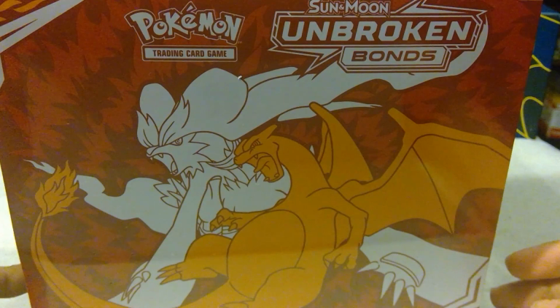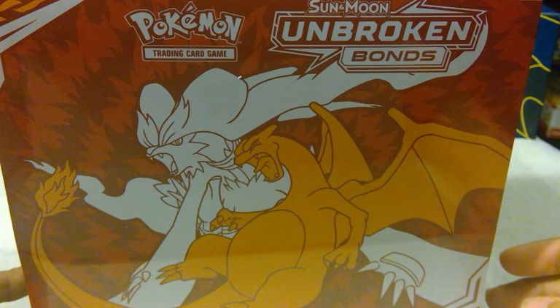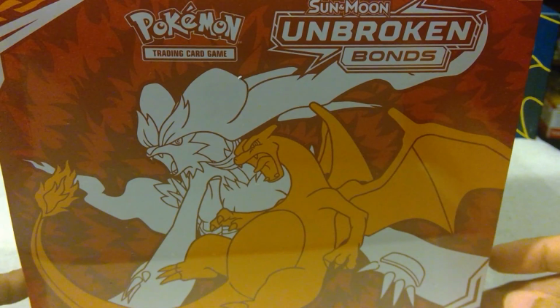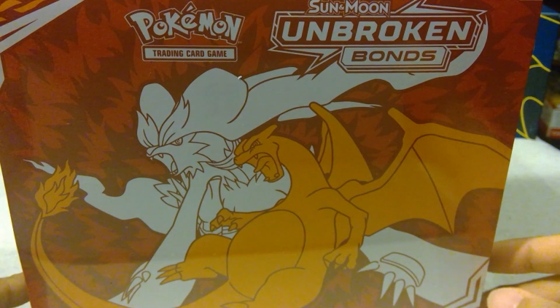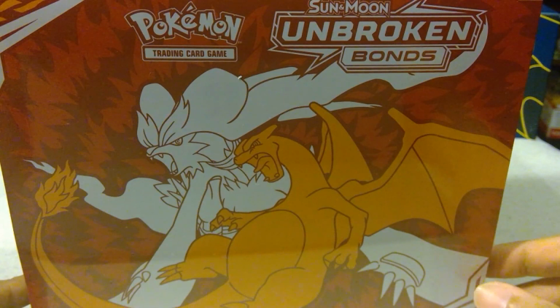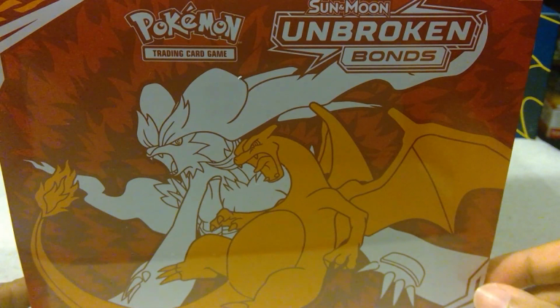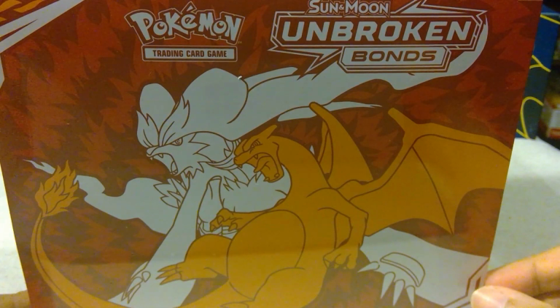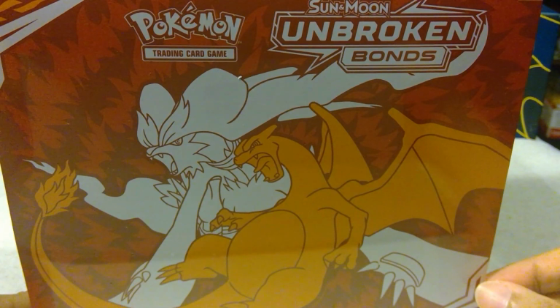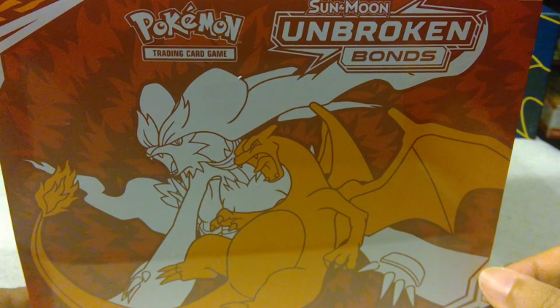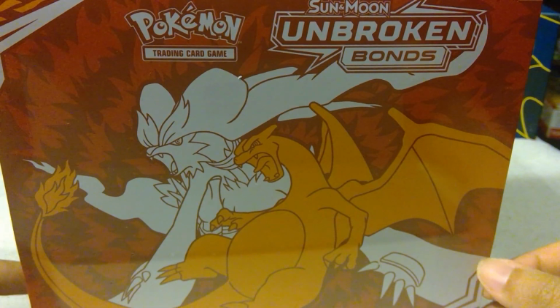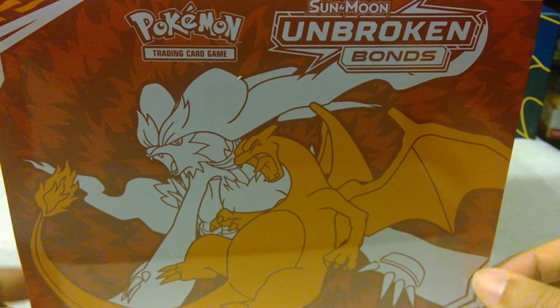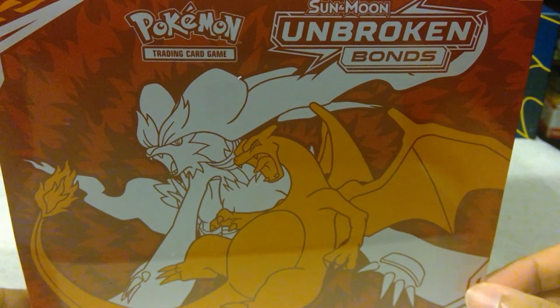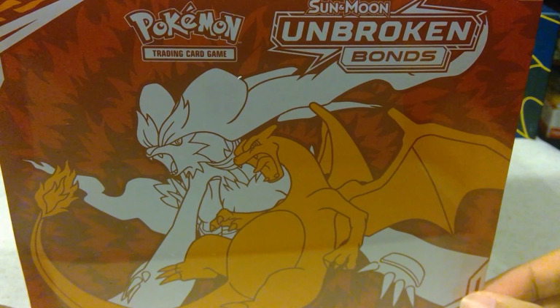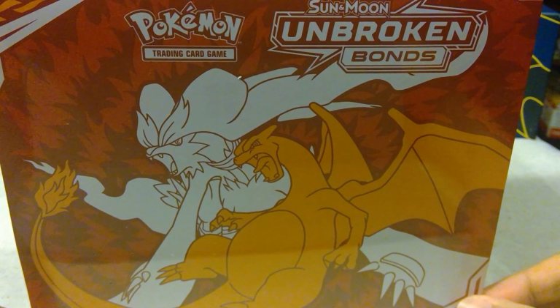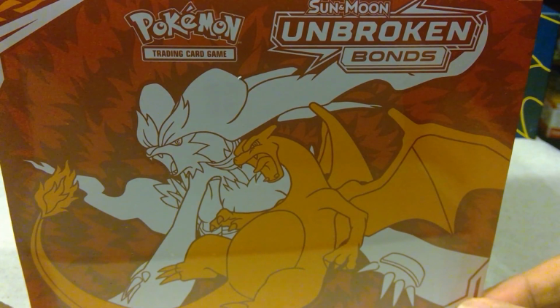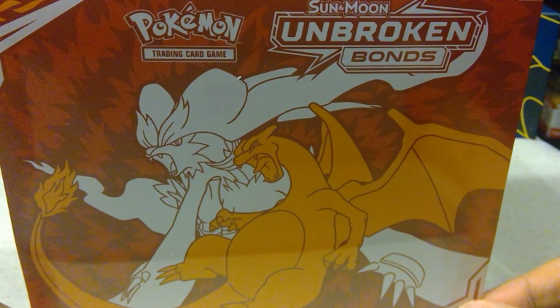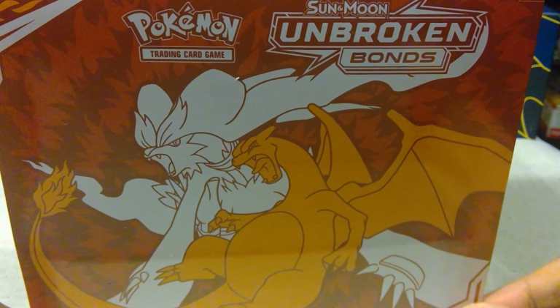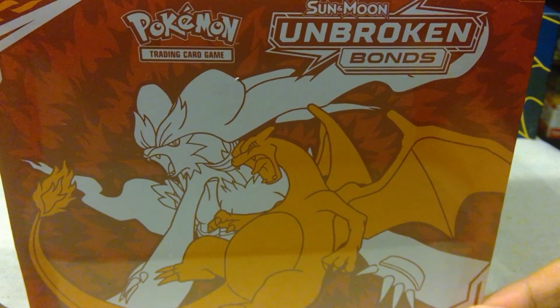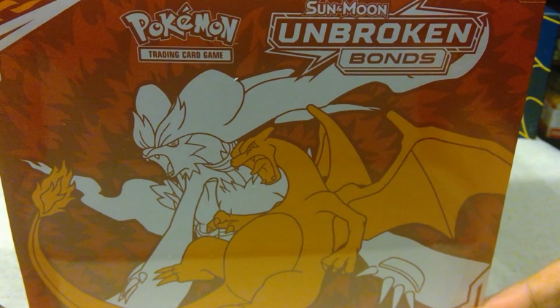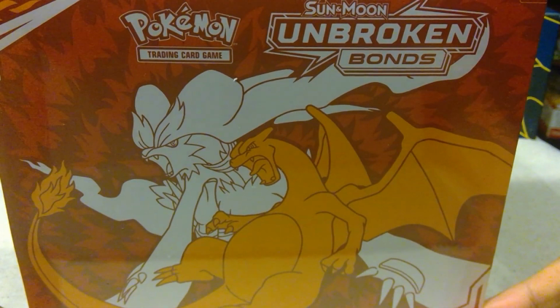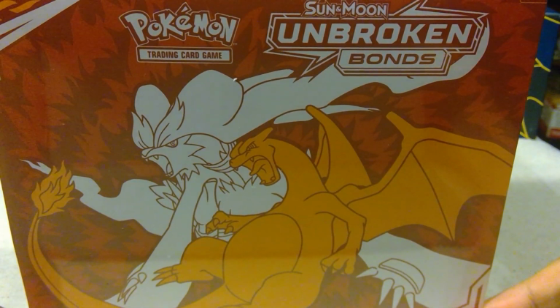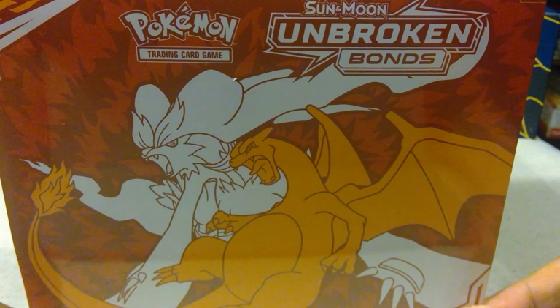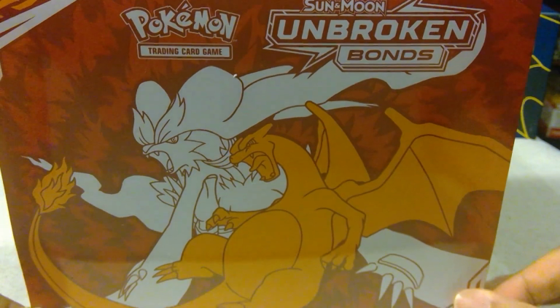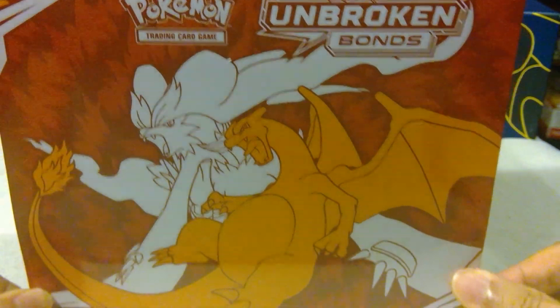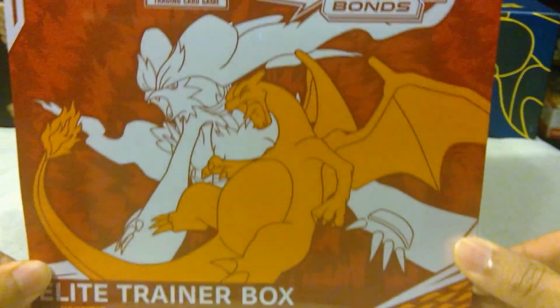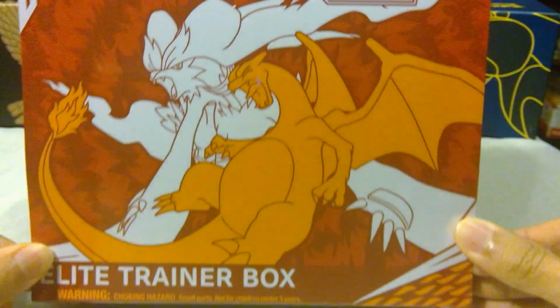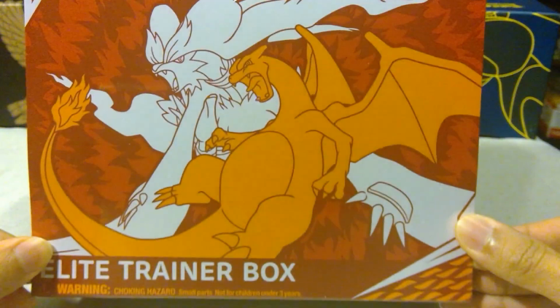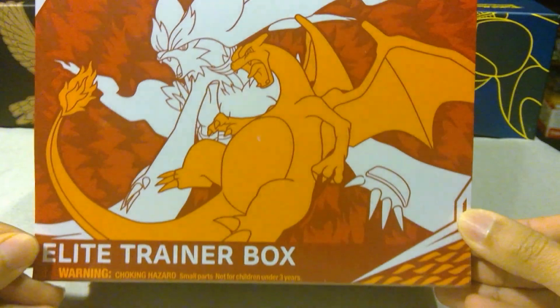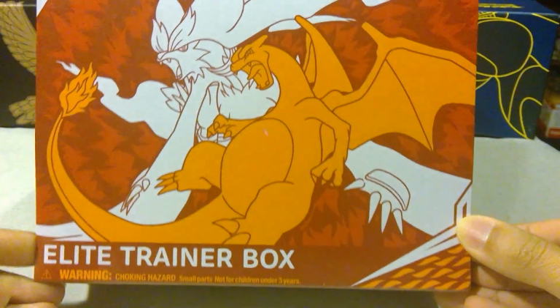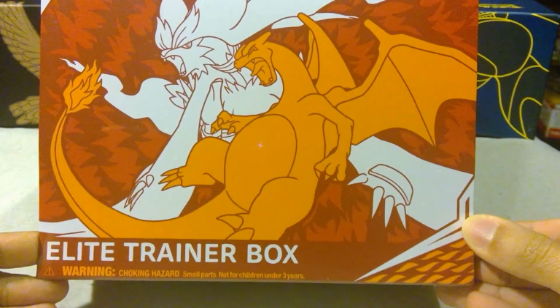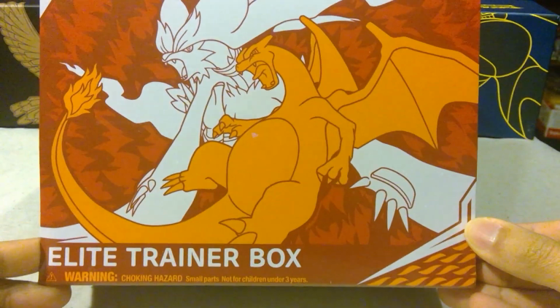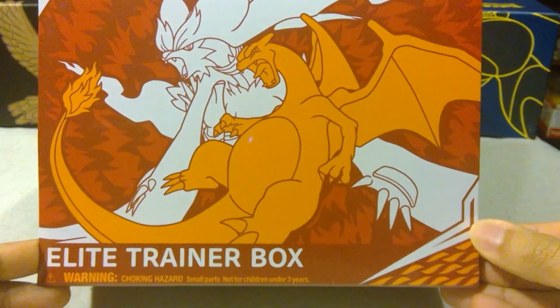Hello everyone, welcome to my unboxing of the Unbroken Bonds Elite Trainer Box.